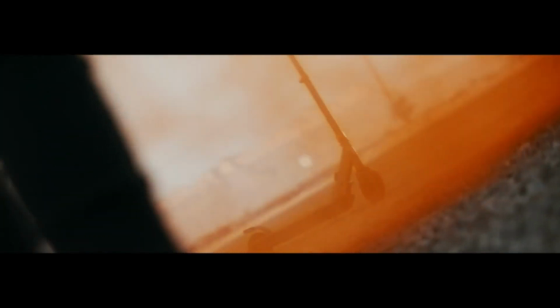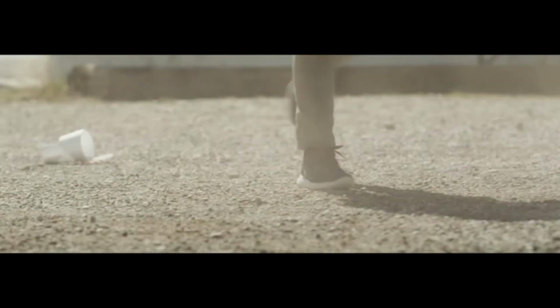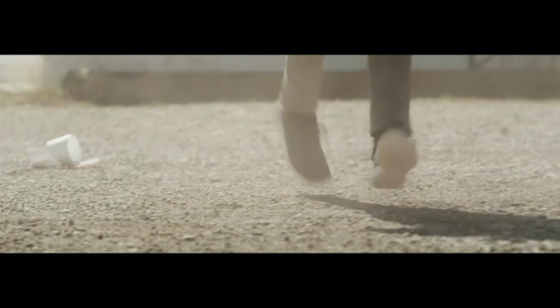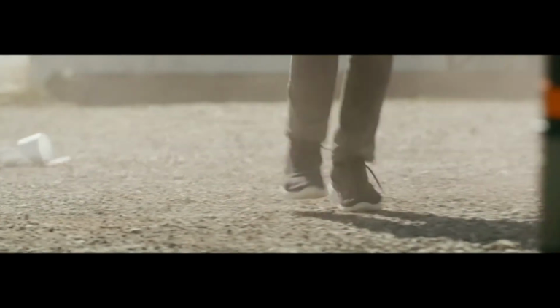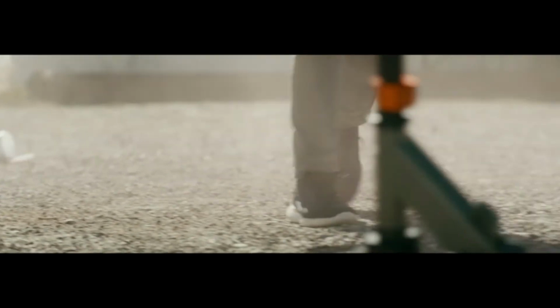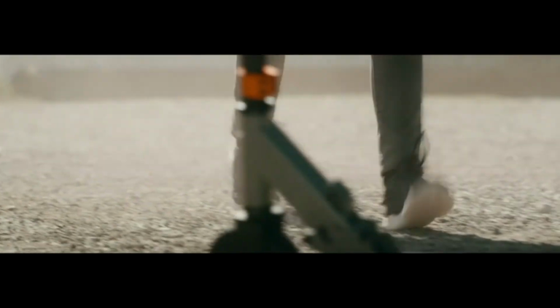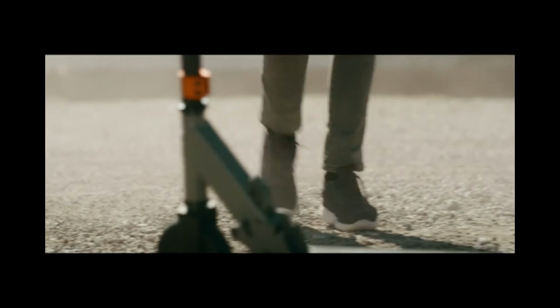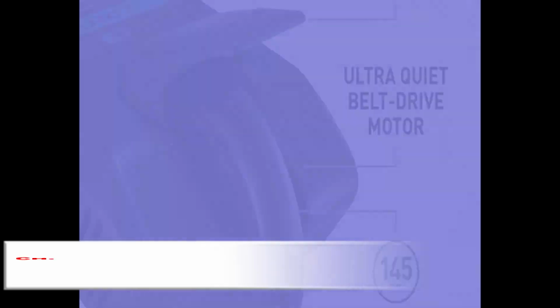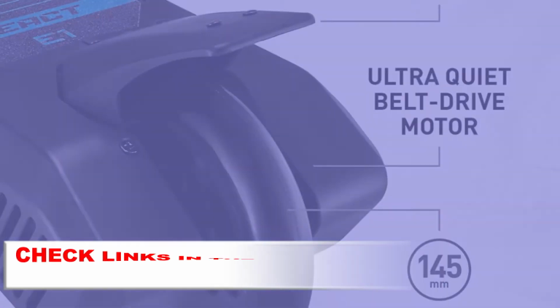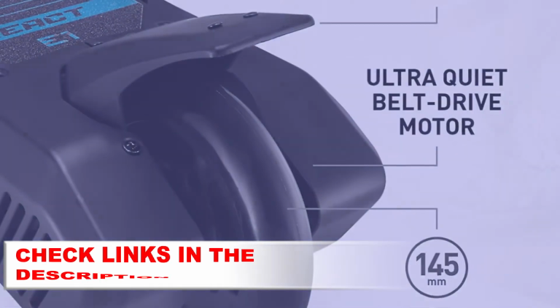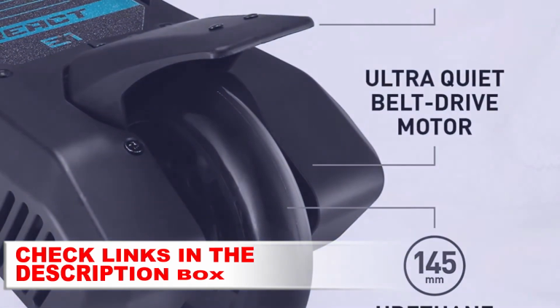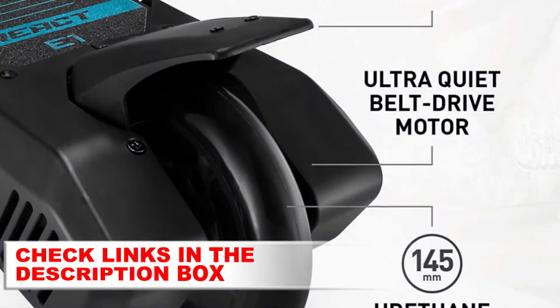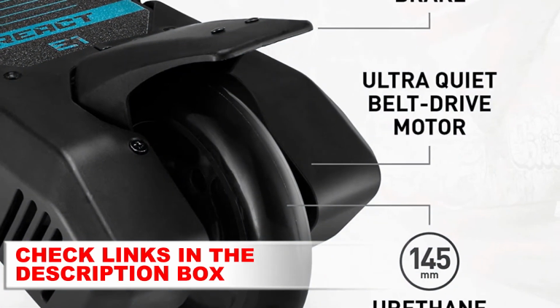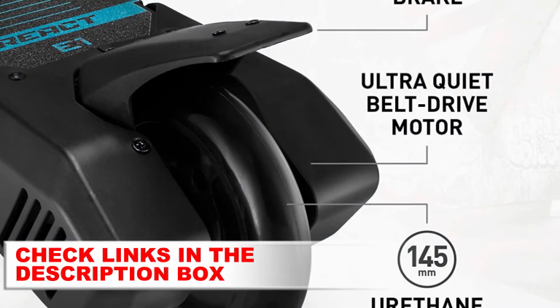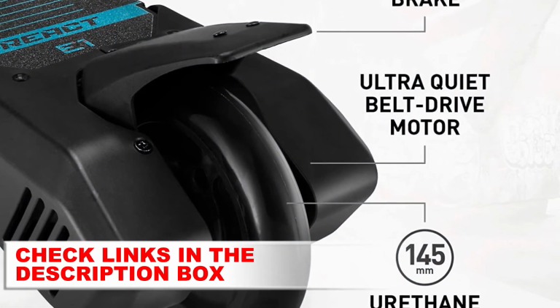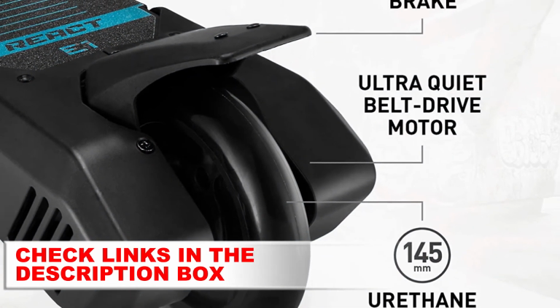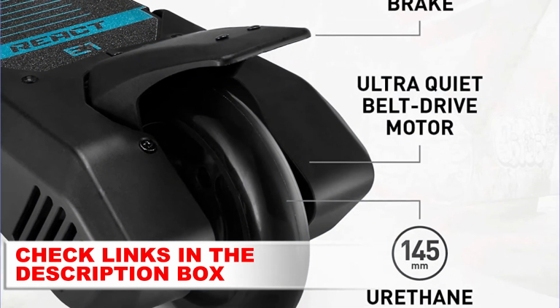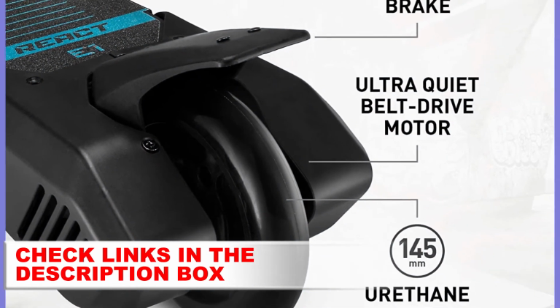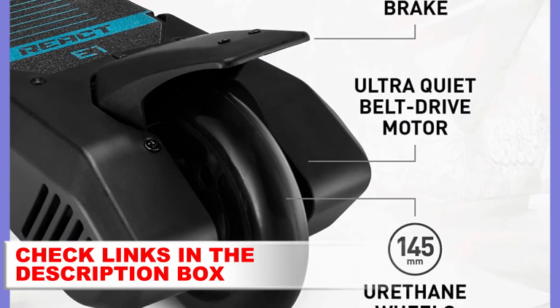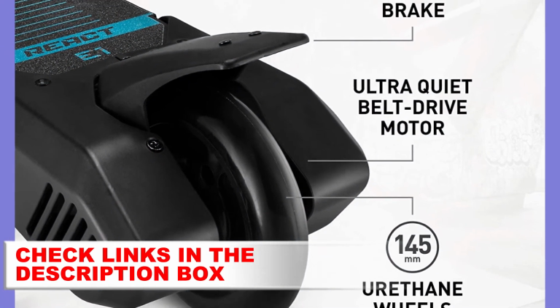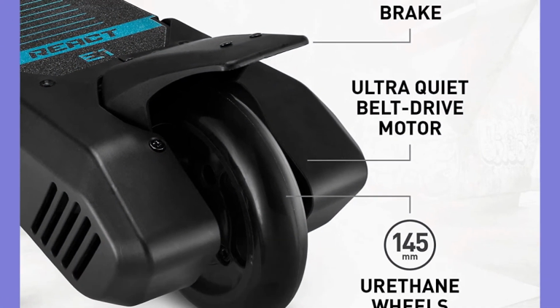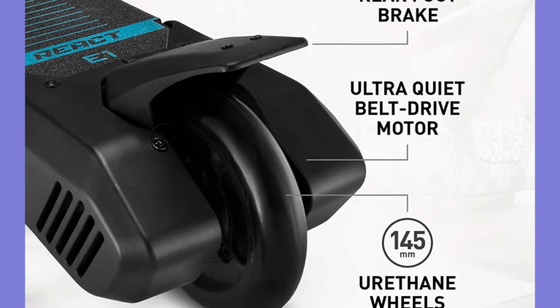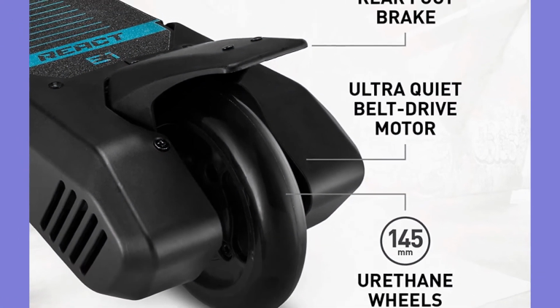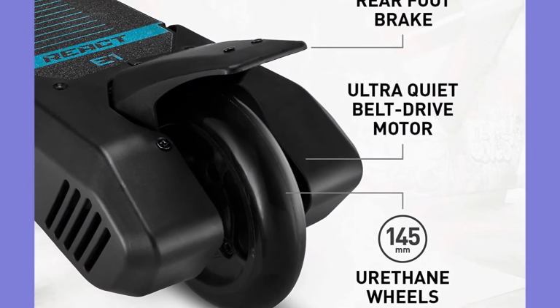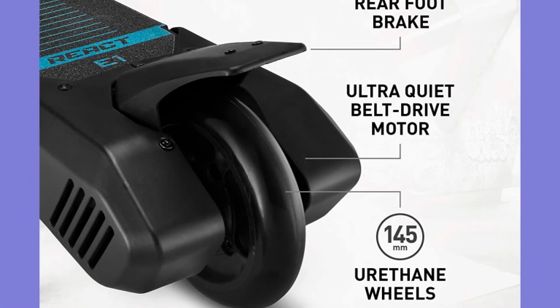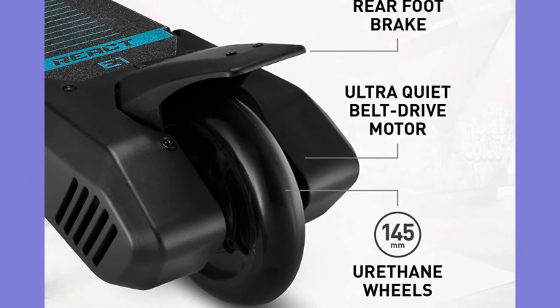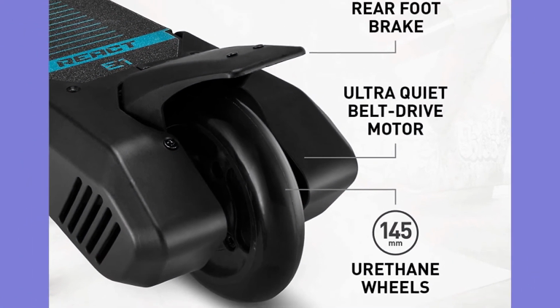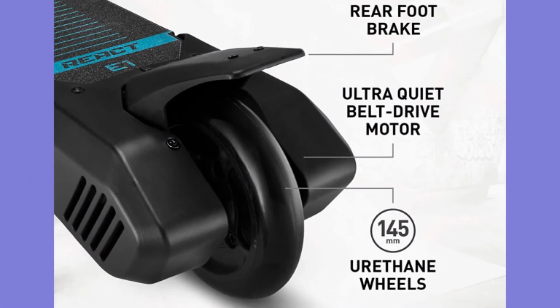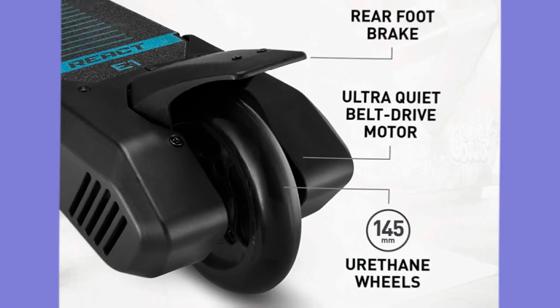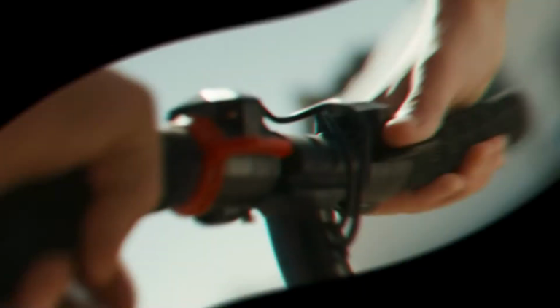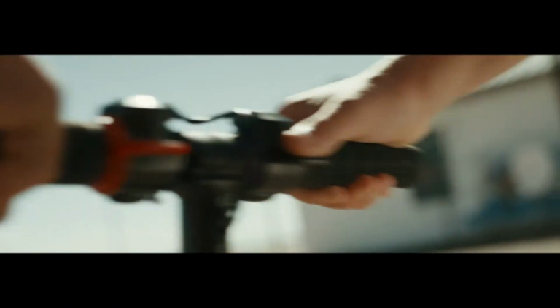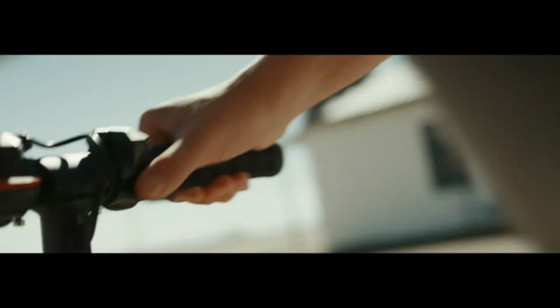Battery and charging: powered by a long-lasting lead acid battery. Can travel up to 7.5 miles on a single charge. Charger included.